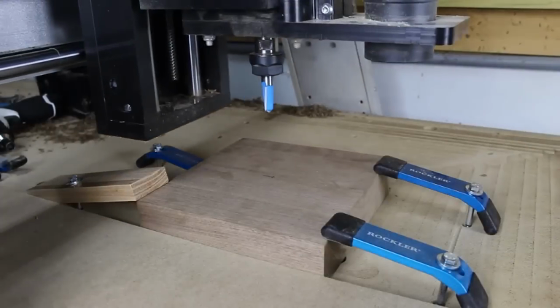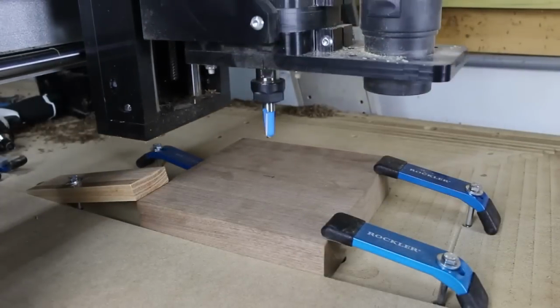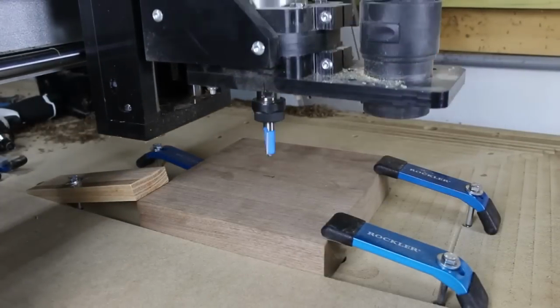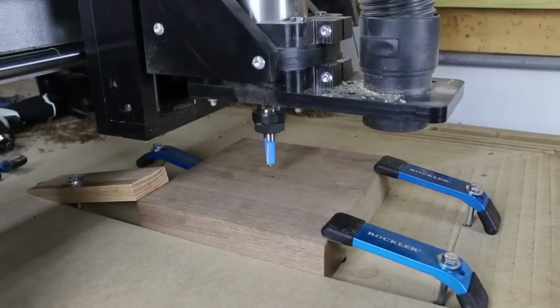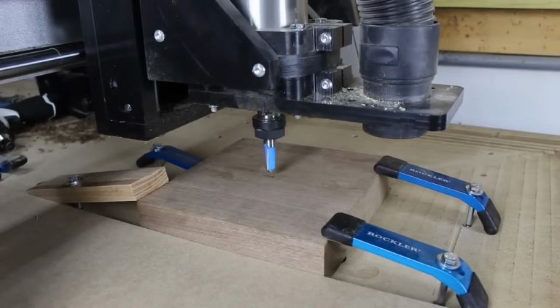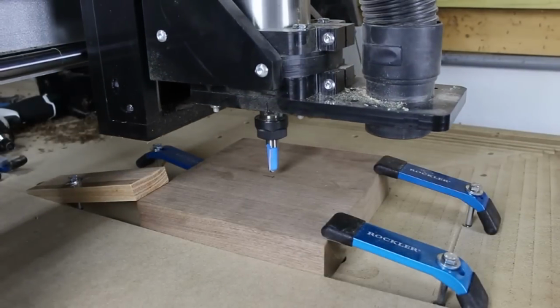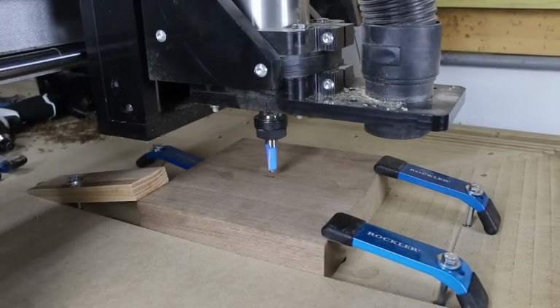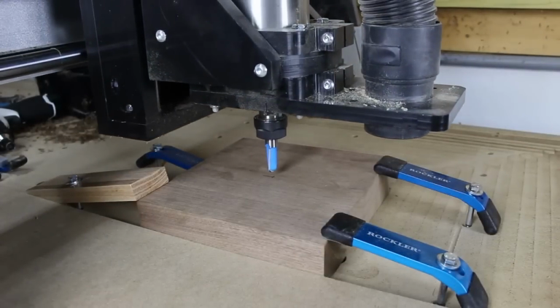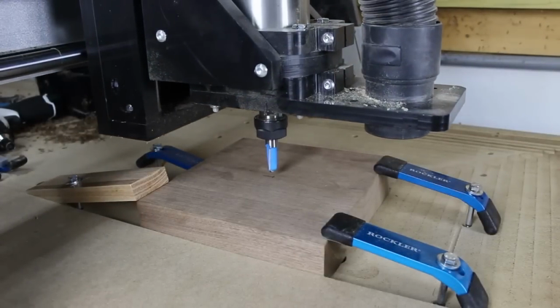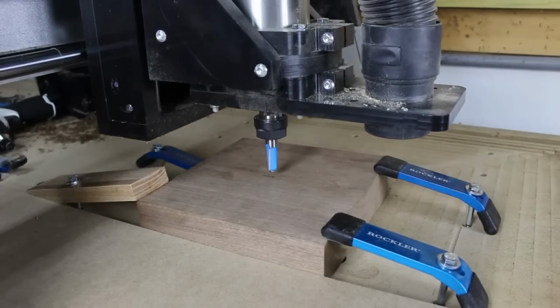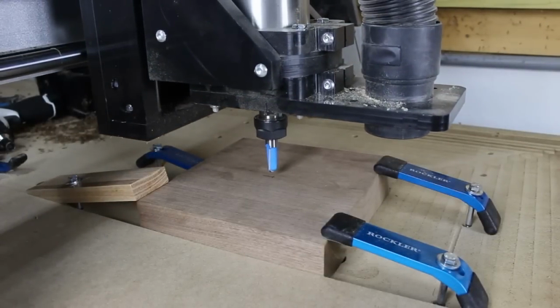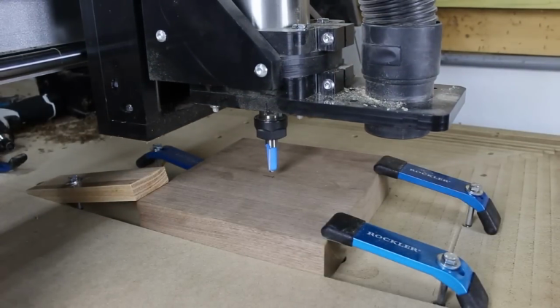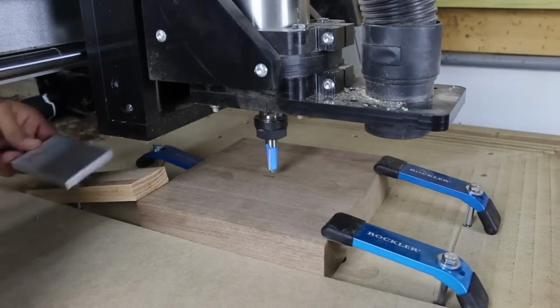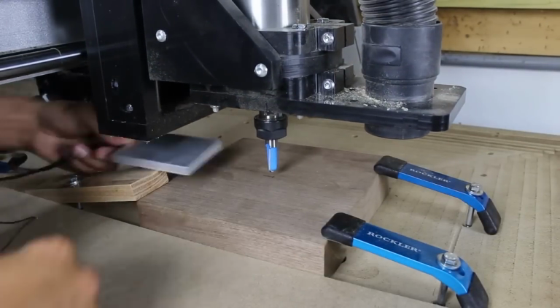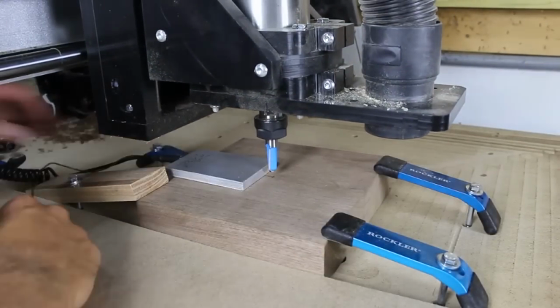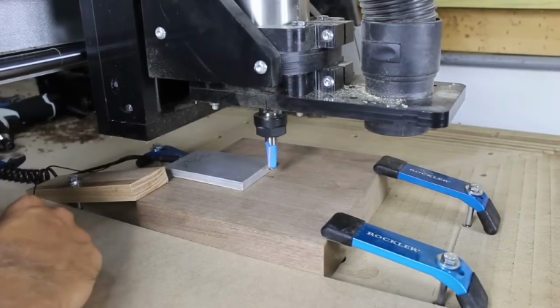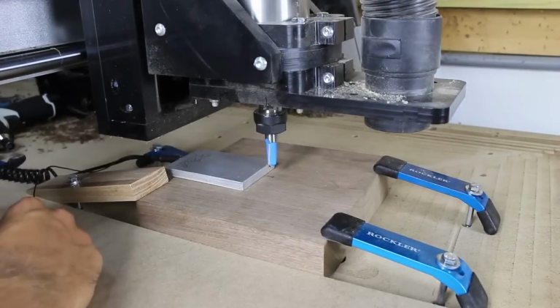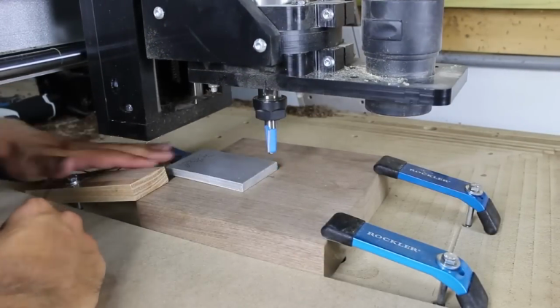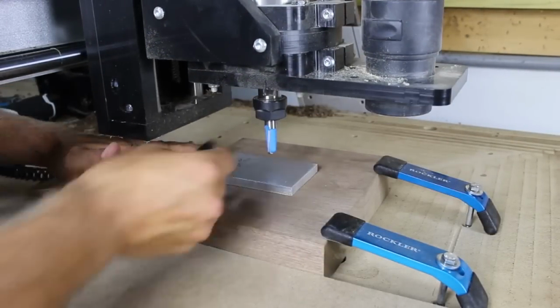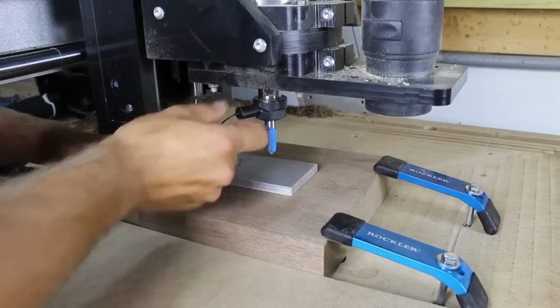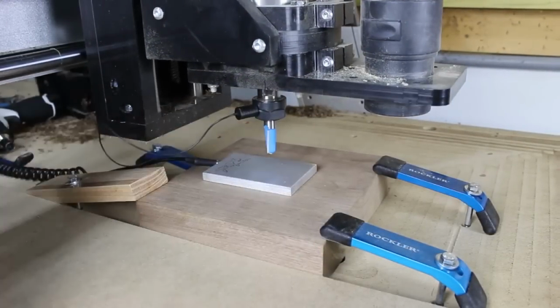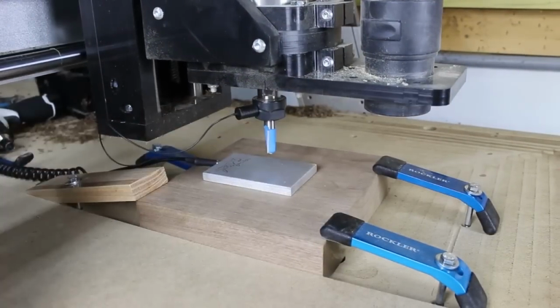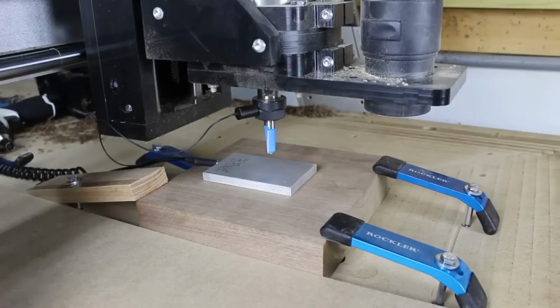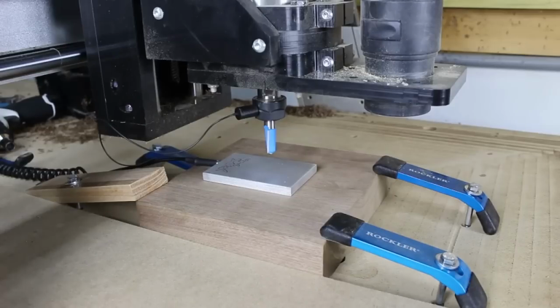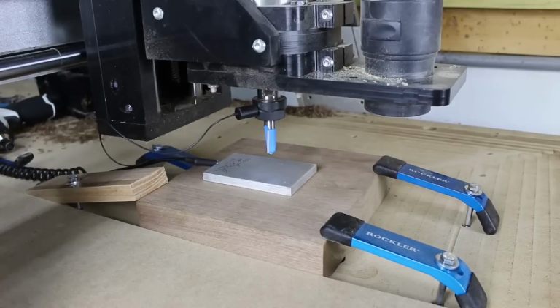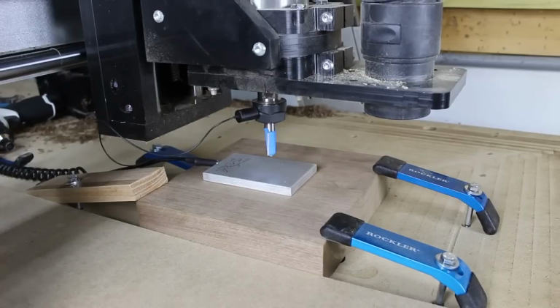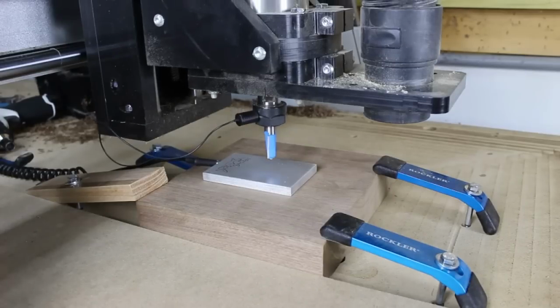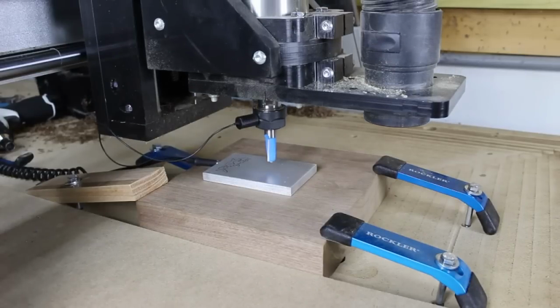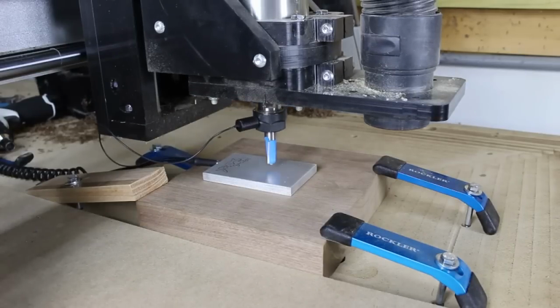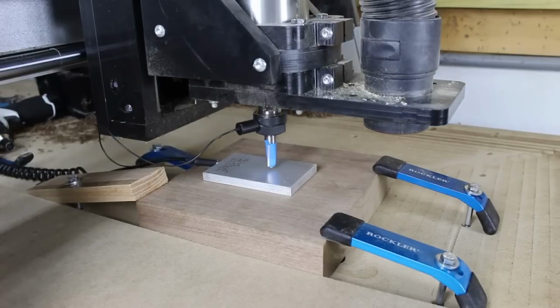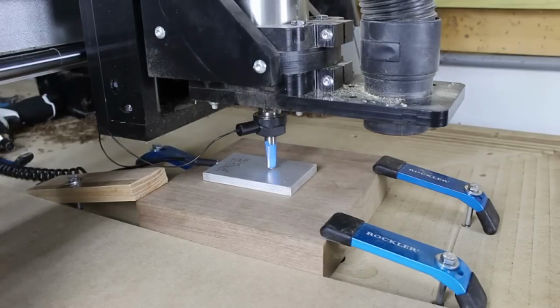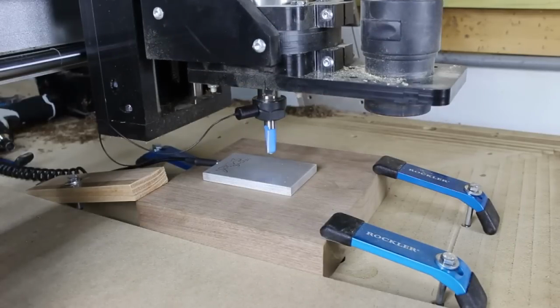I moved the spindle to the center of my workpiece, zeroed out the X and Y axis, and then used the touch plate to zero out the Z axis.